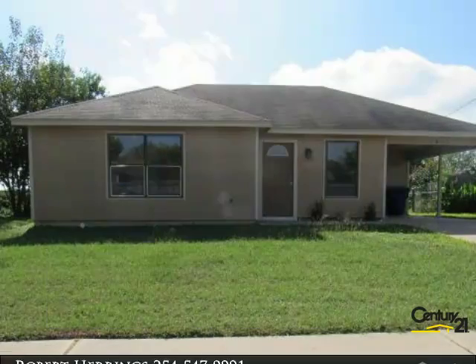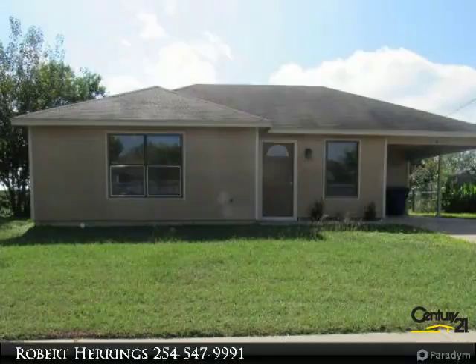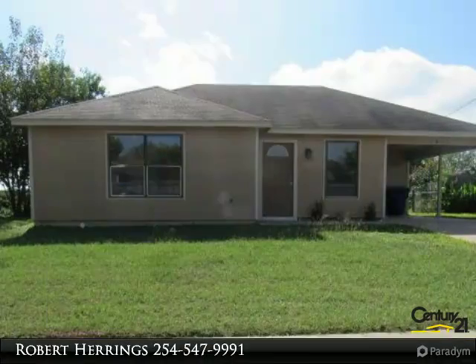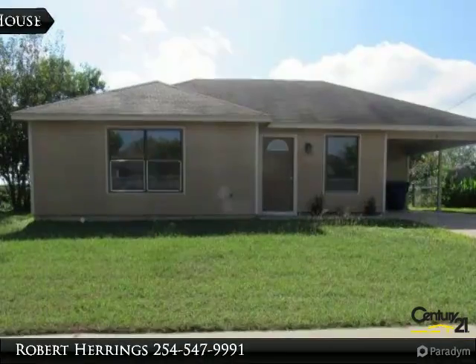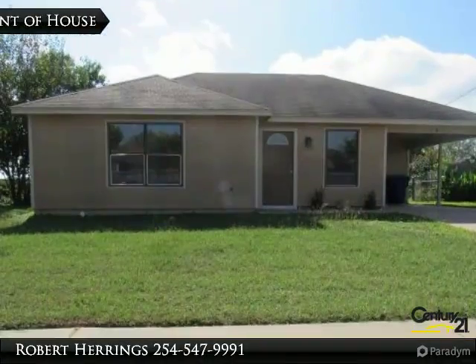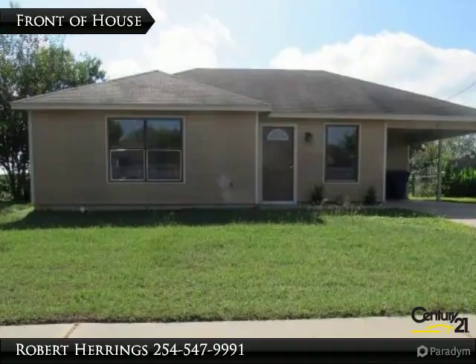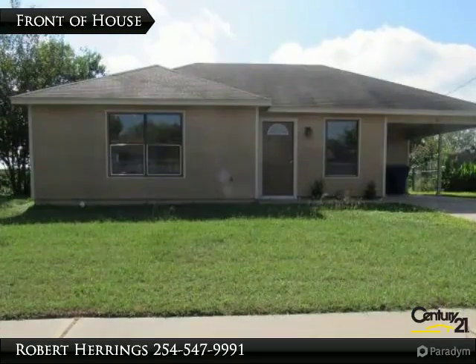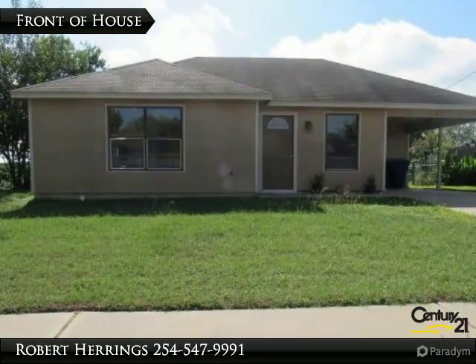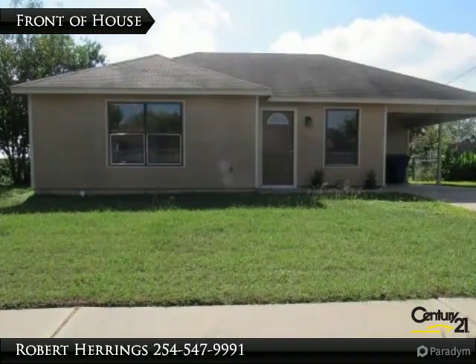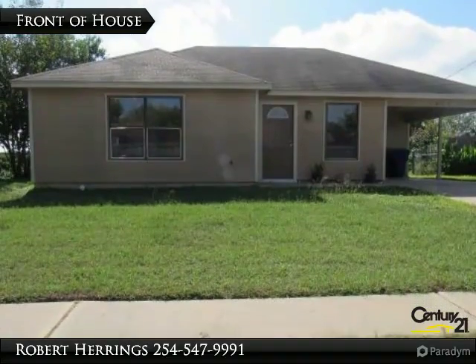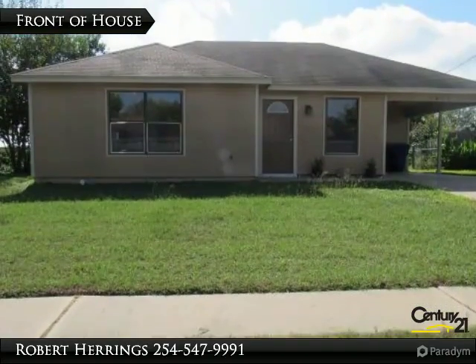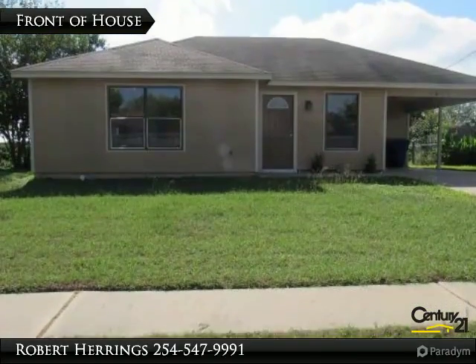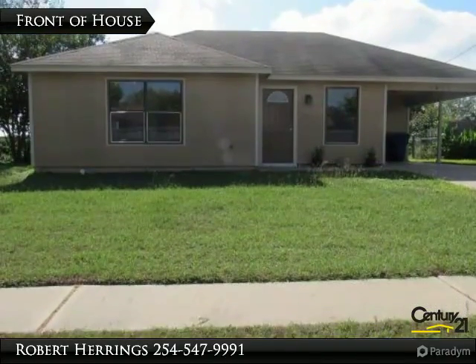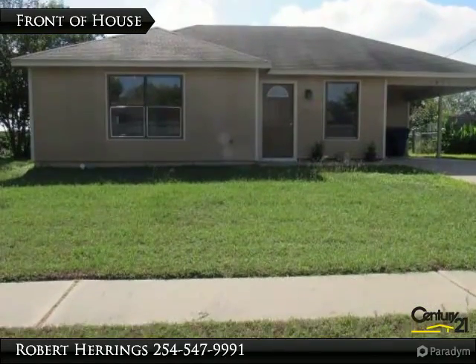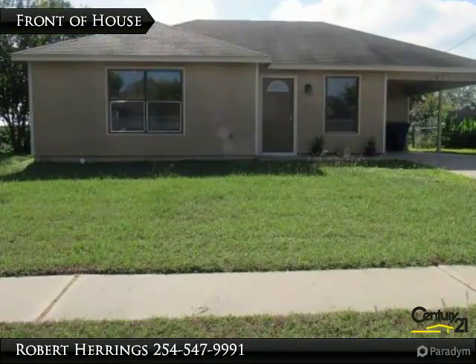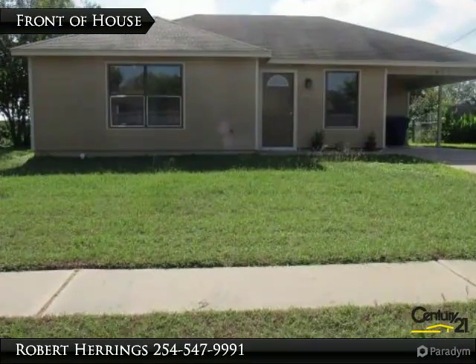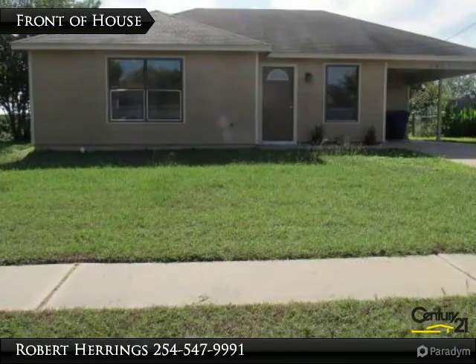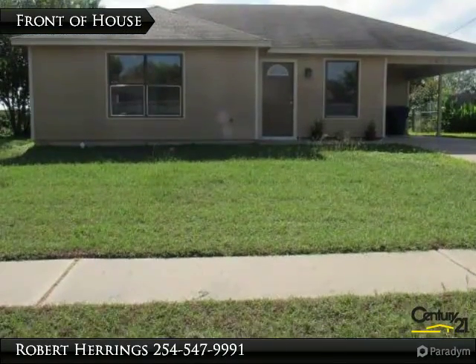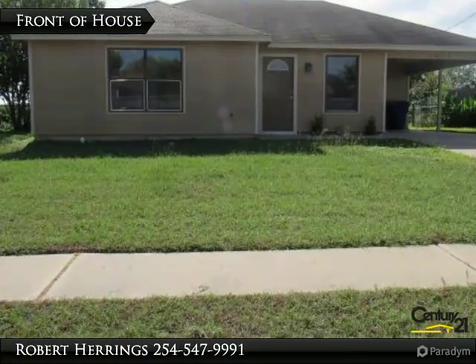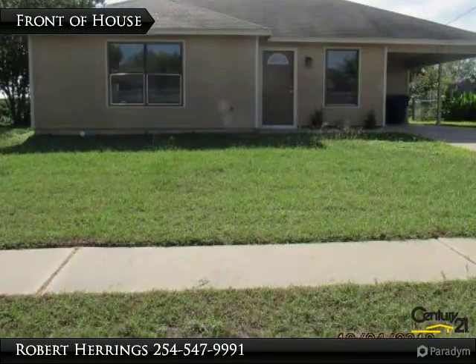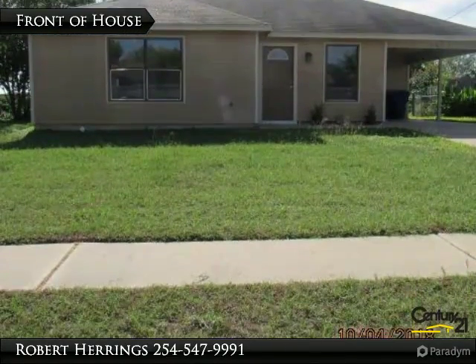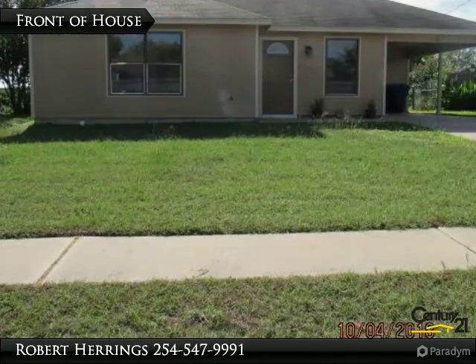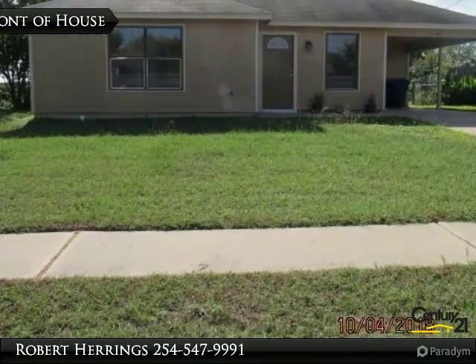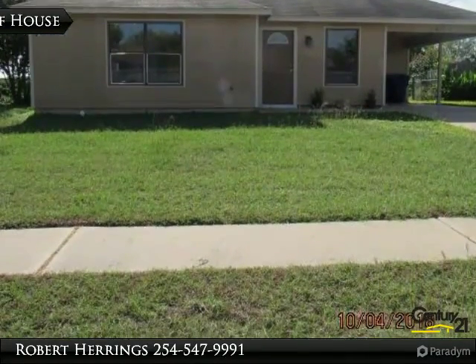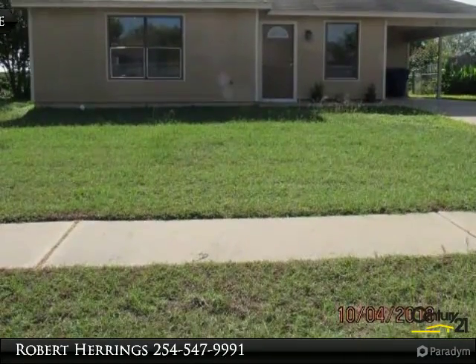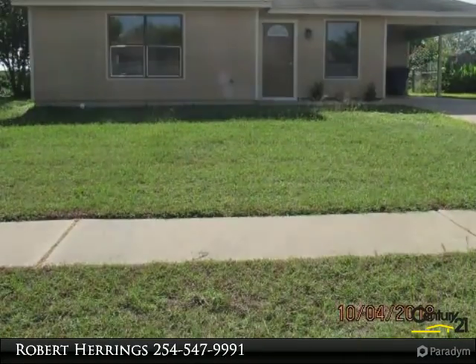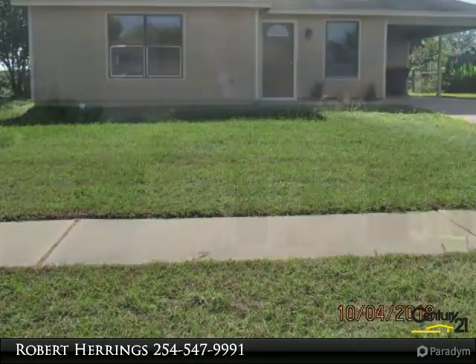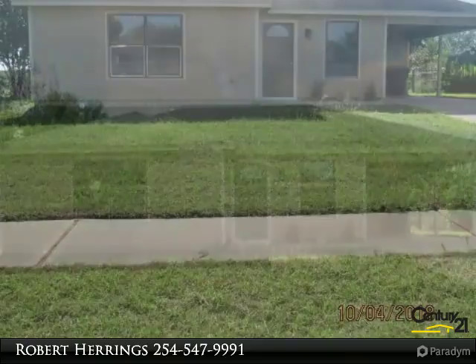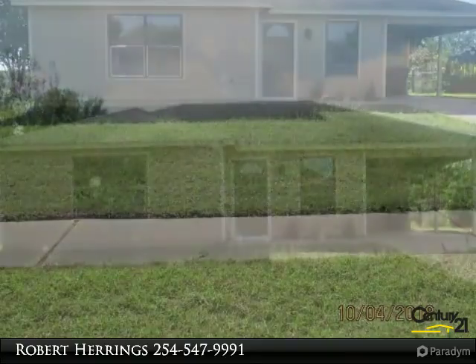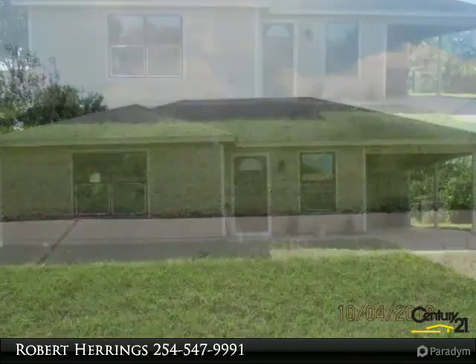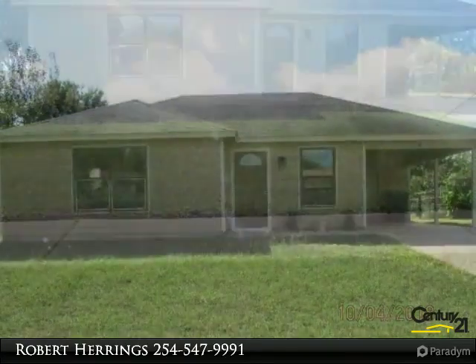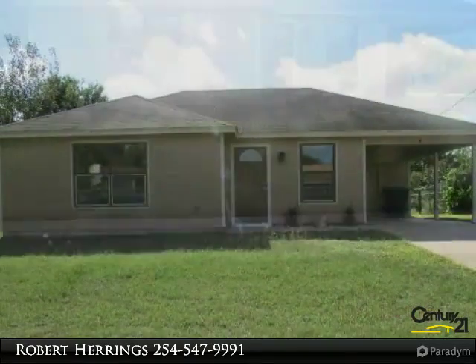The future is now — start out right in this 2-bedroom, 1-bath, 894-square-foot home in Copper's Cove.